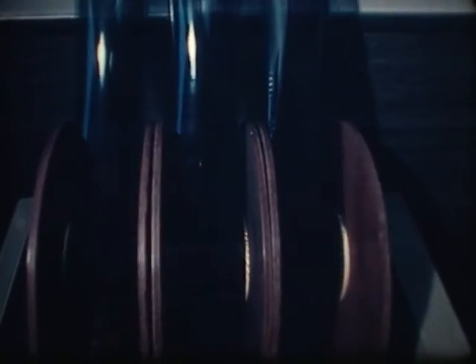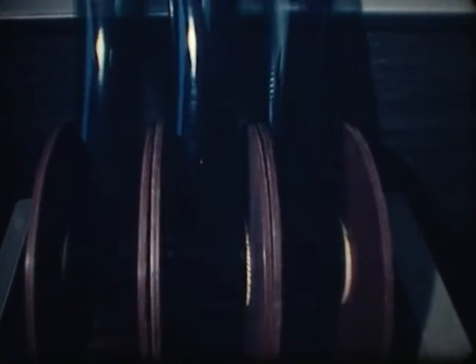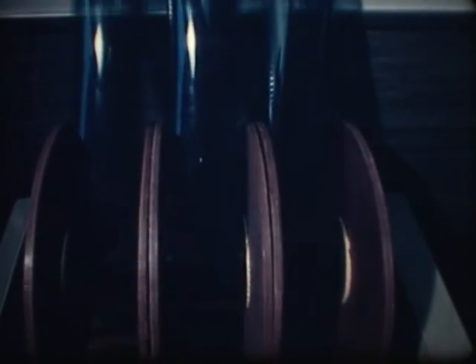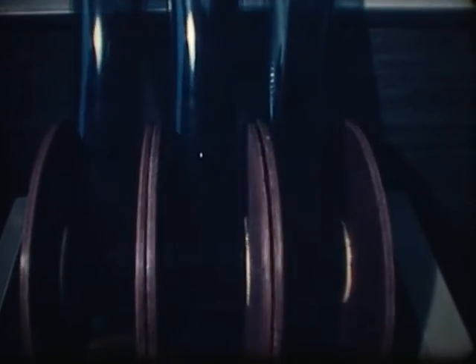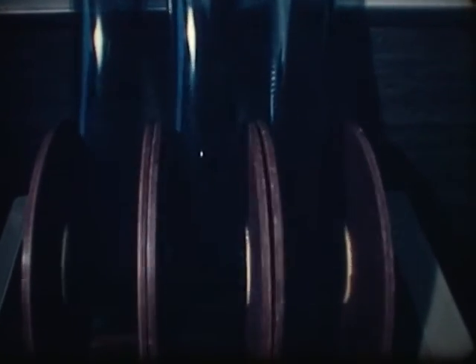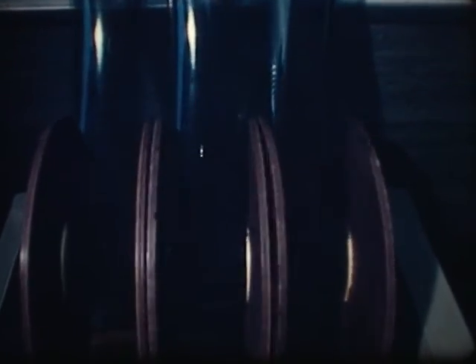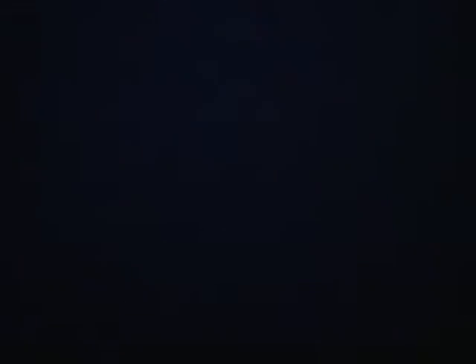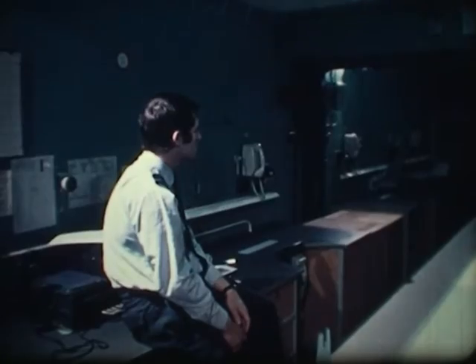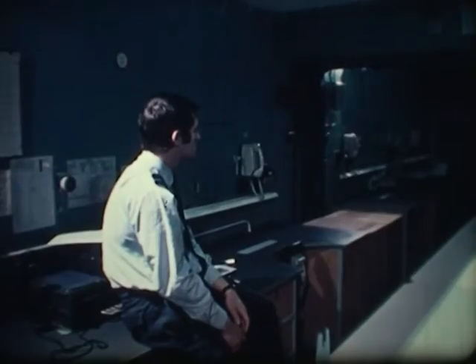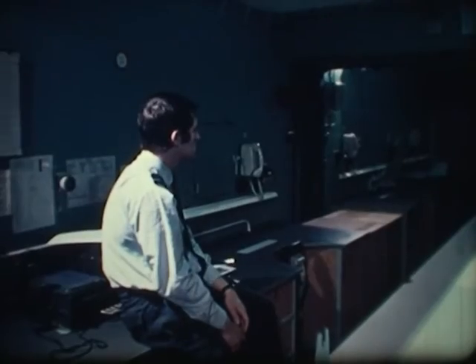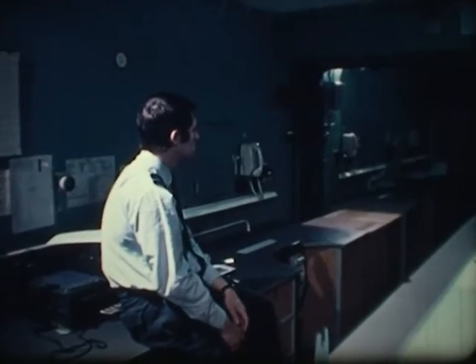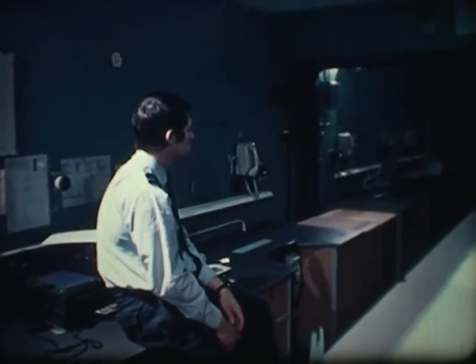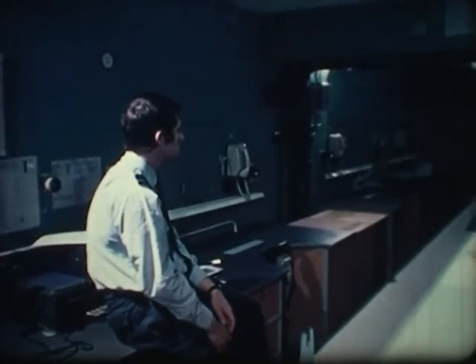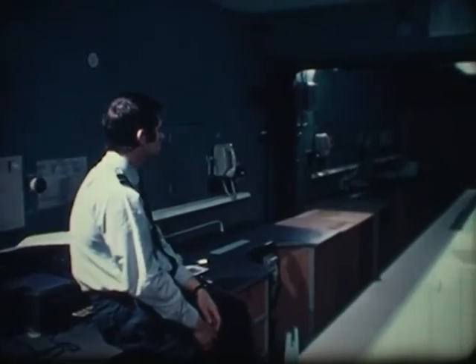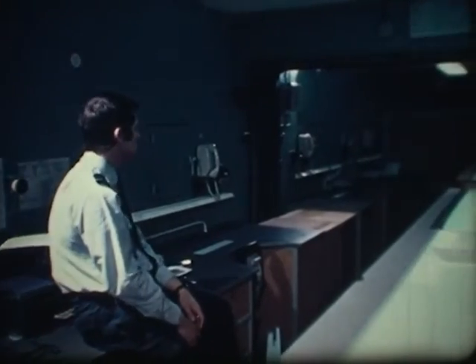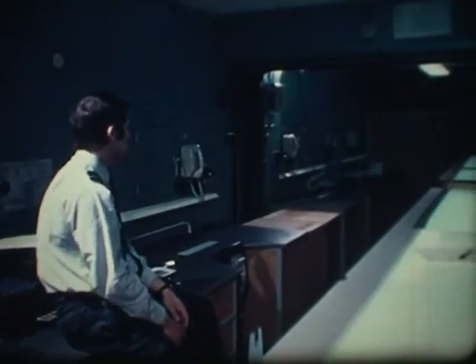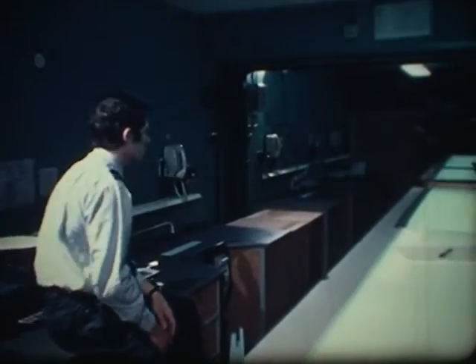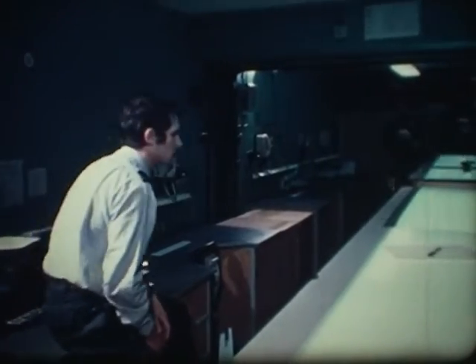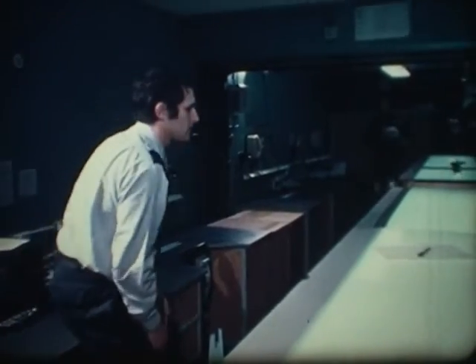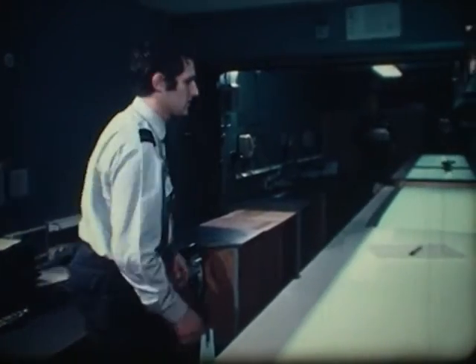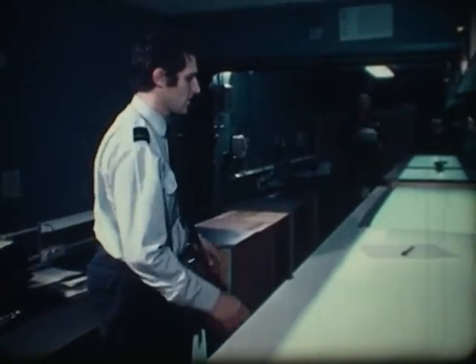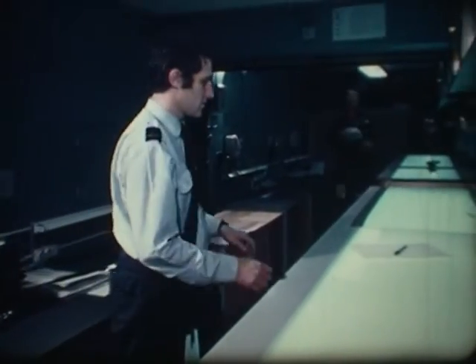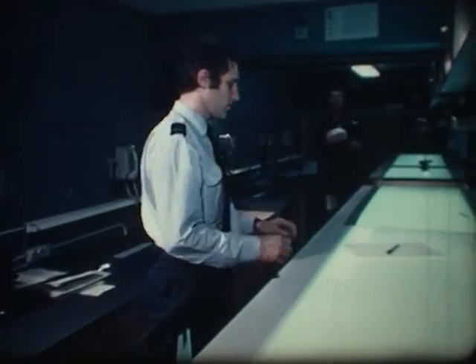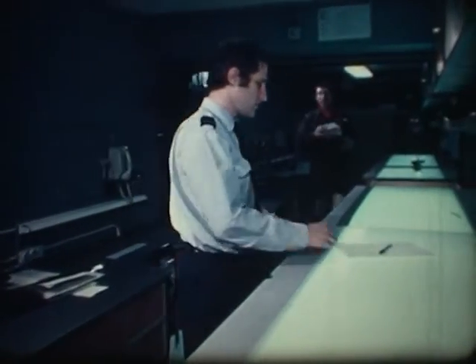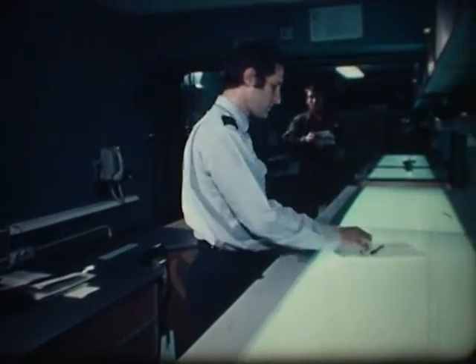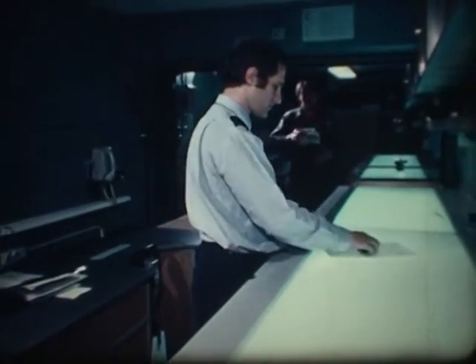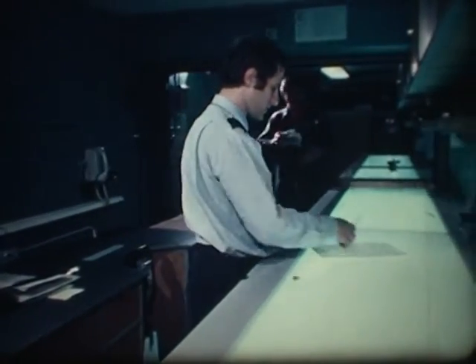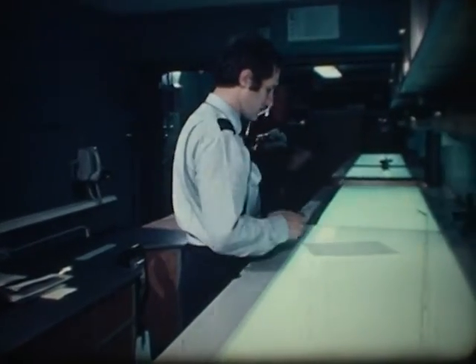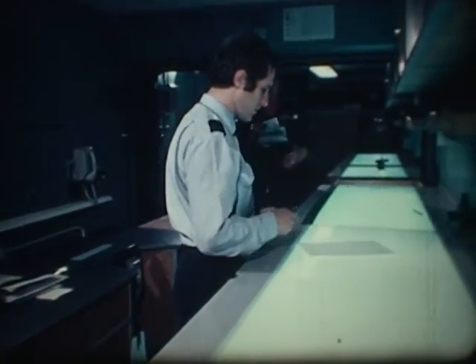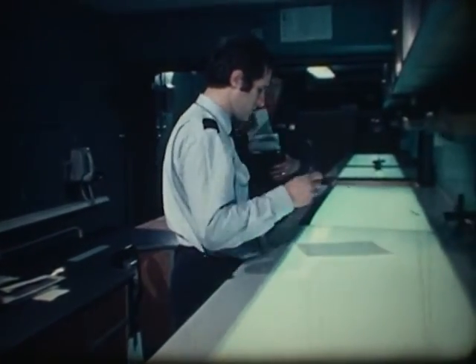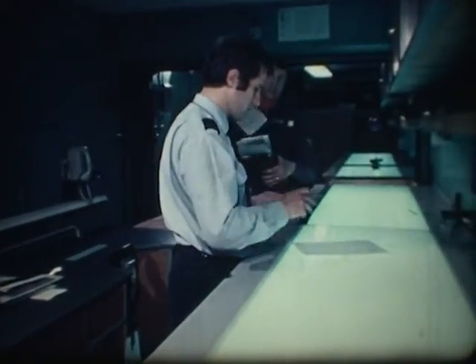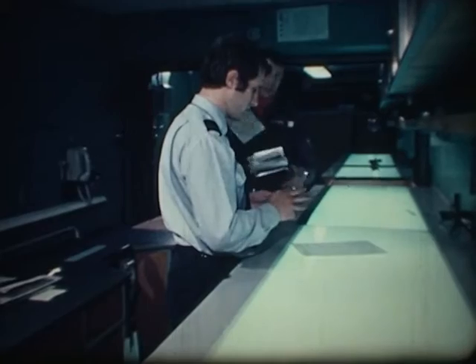Two coupled containers provide ample space for pilots' debriefing and film interpretation.